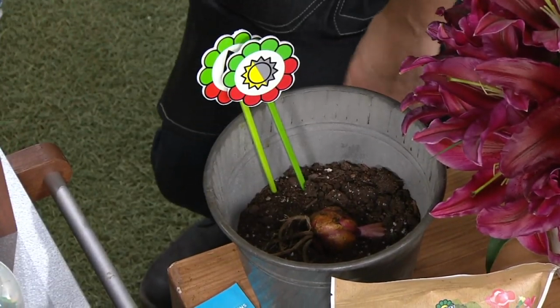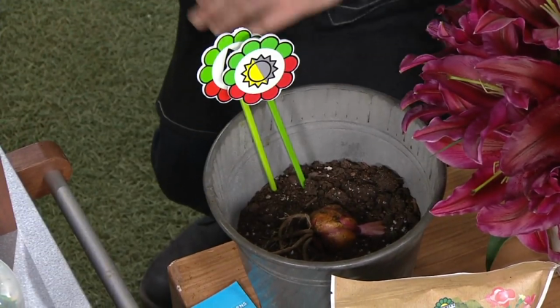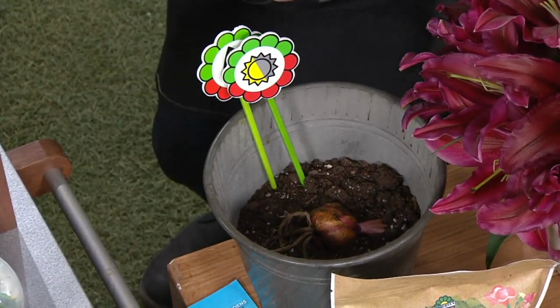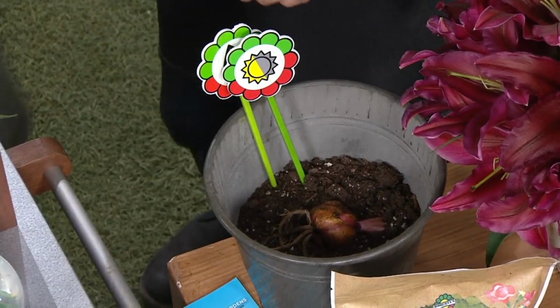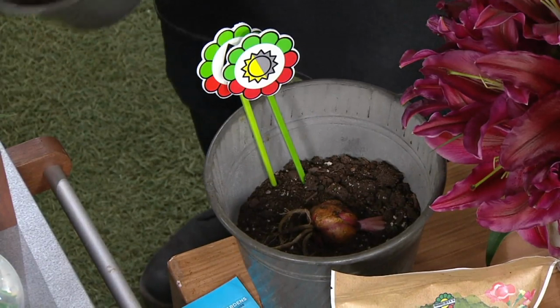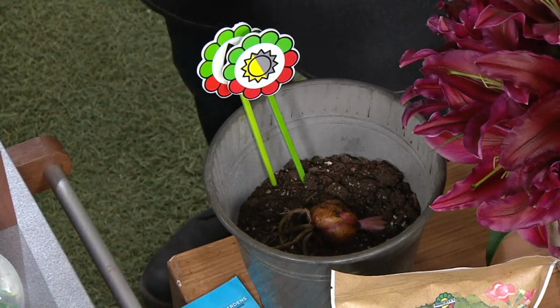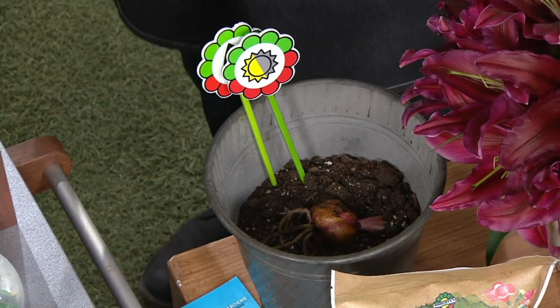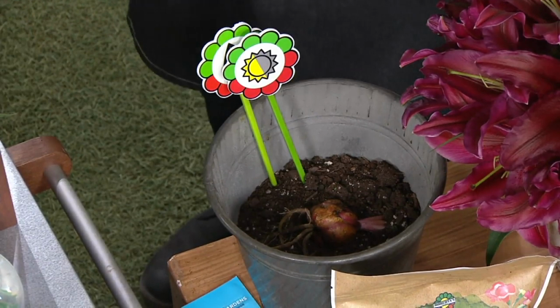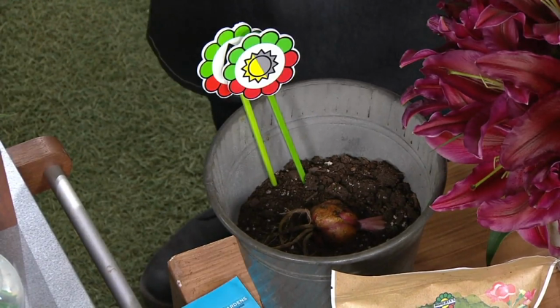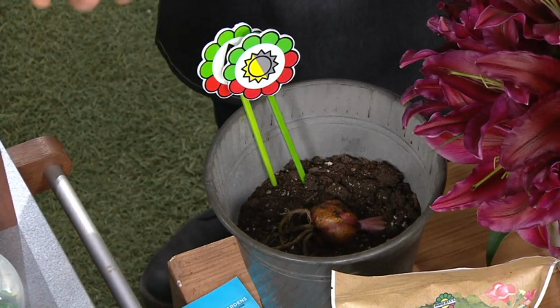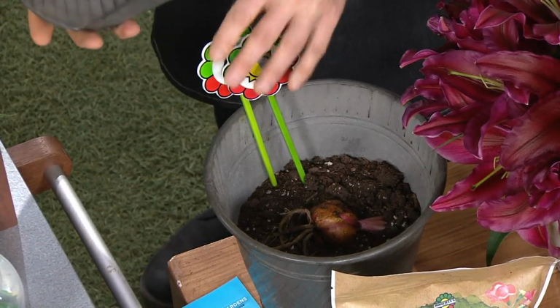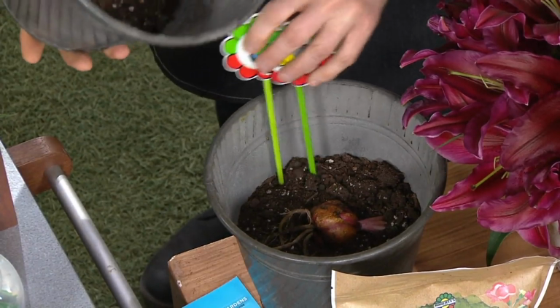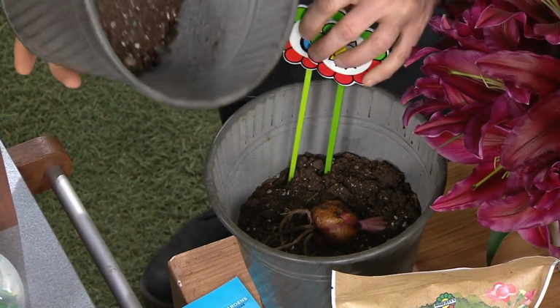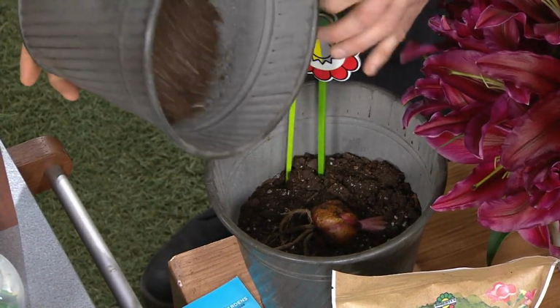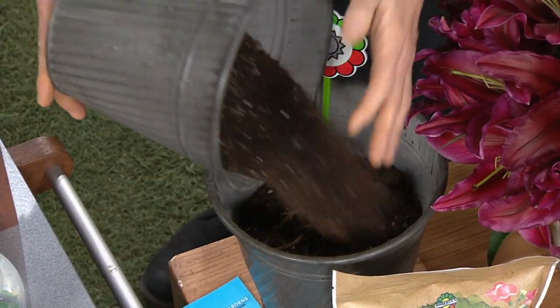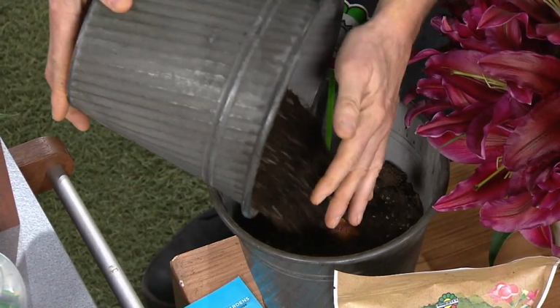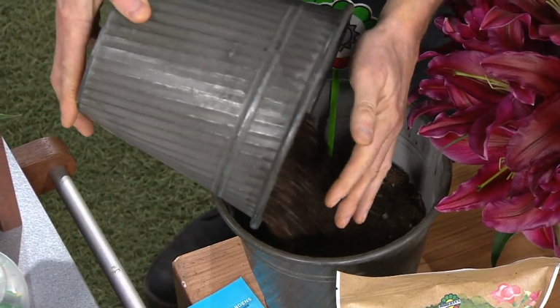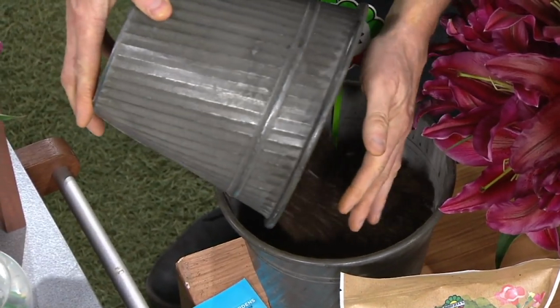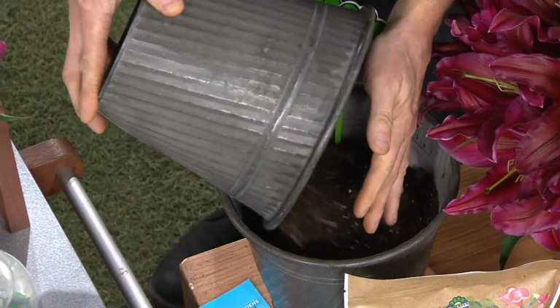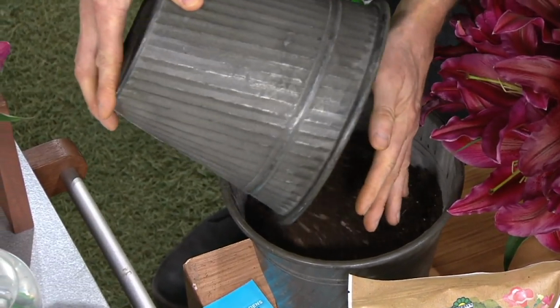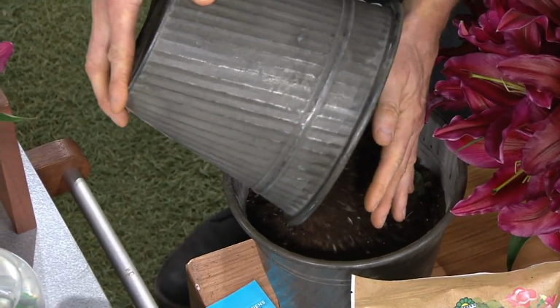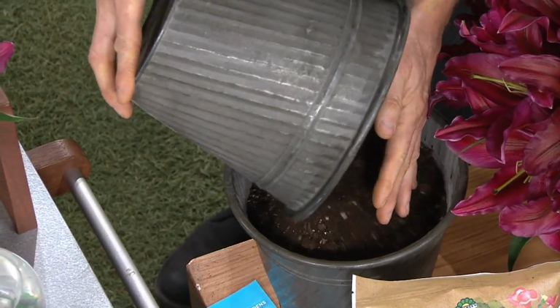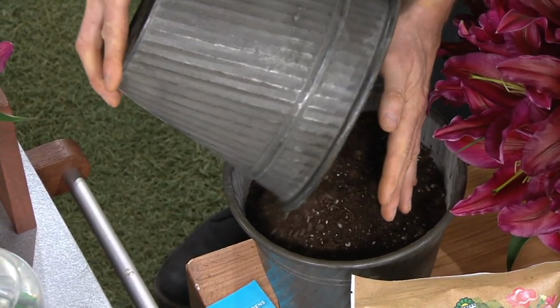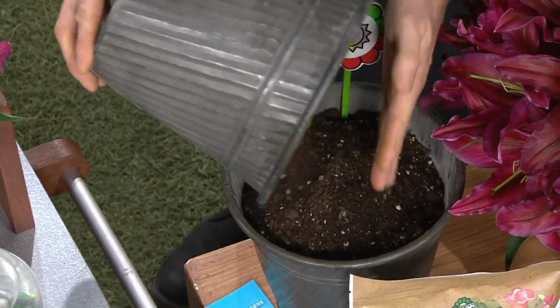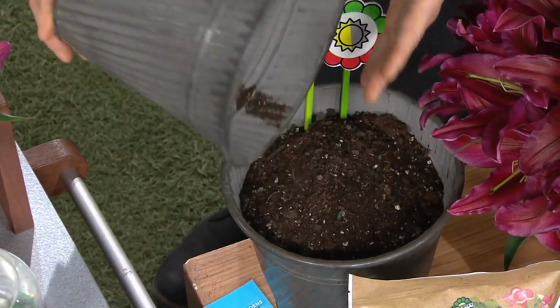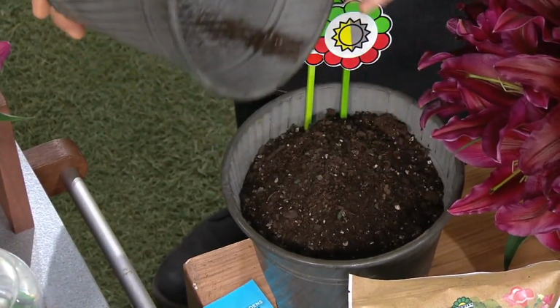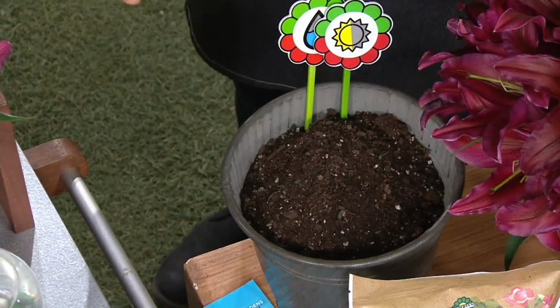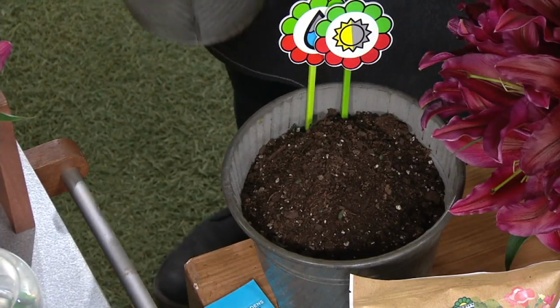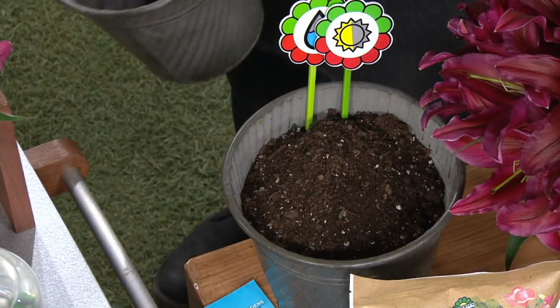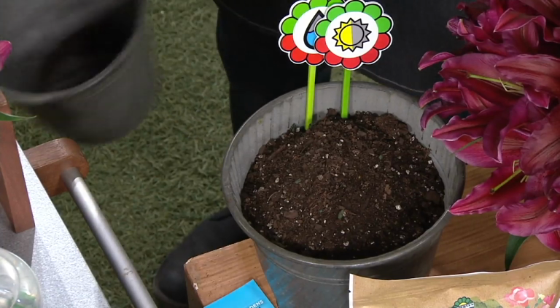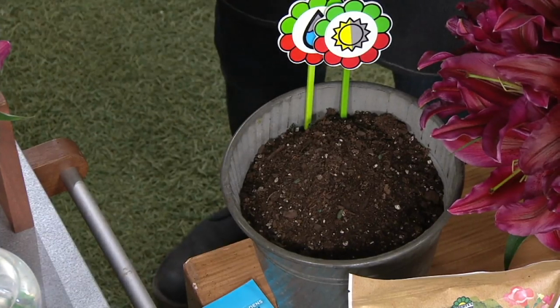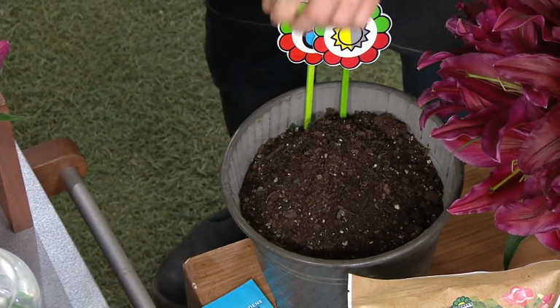You want to bury them about four to six inches deep, water them in well, use your Roberta's Bounty, and that's all you have to do.